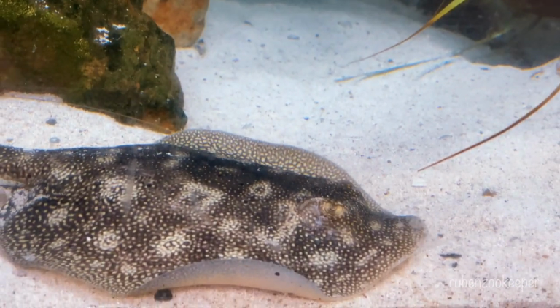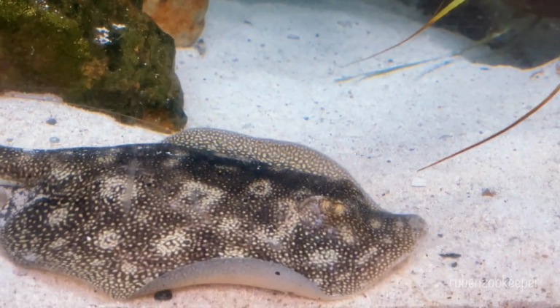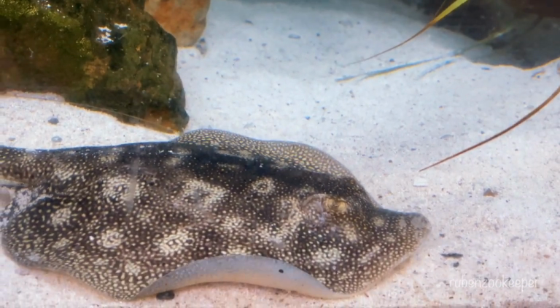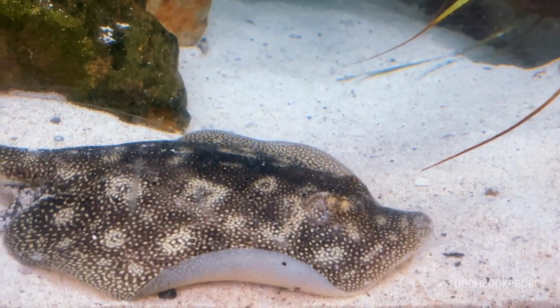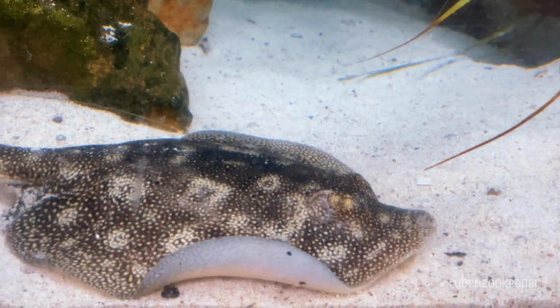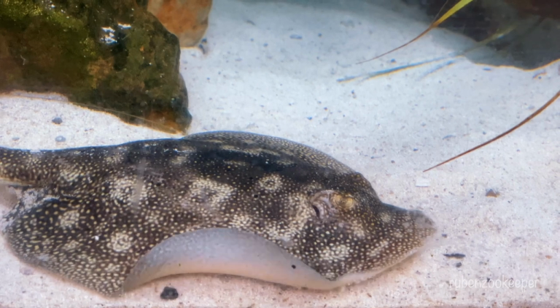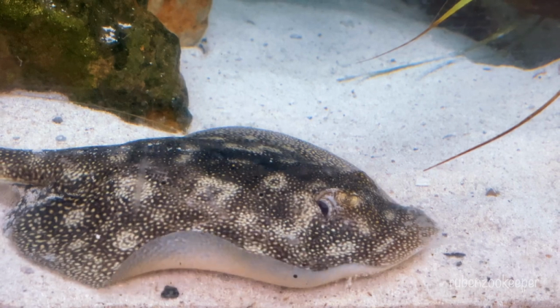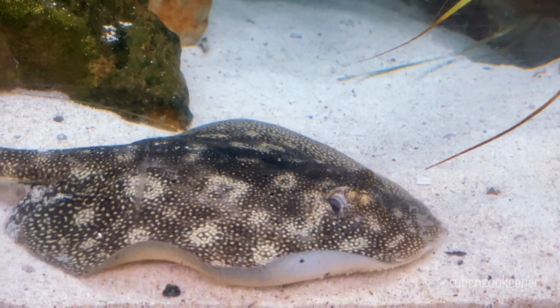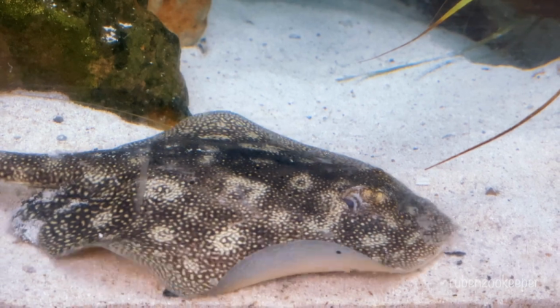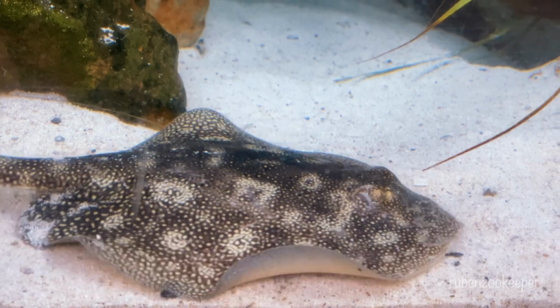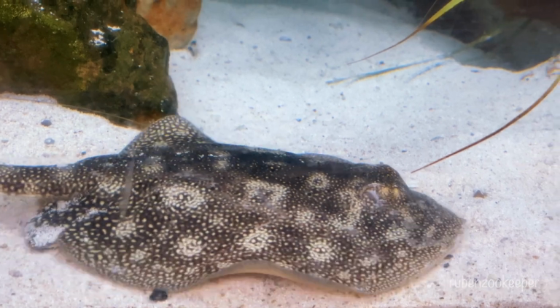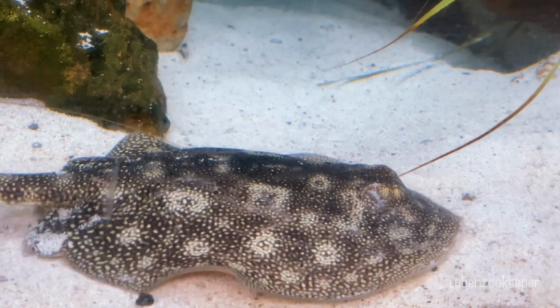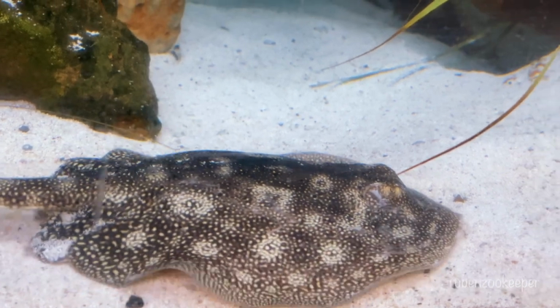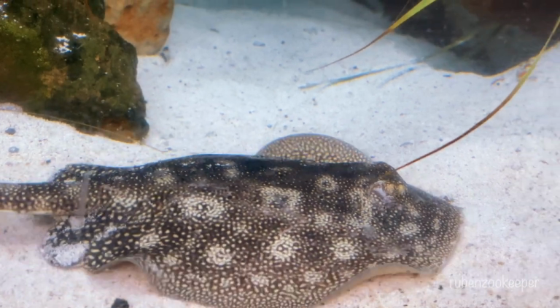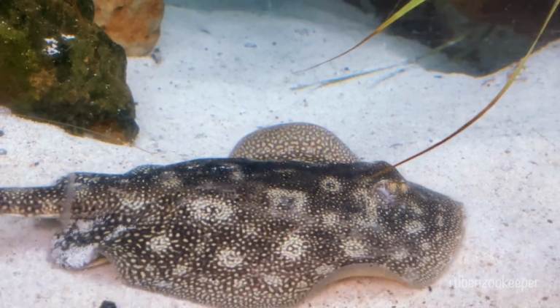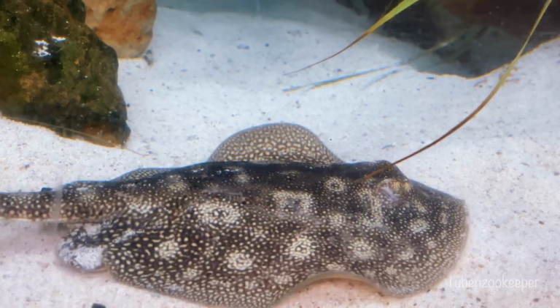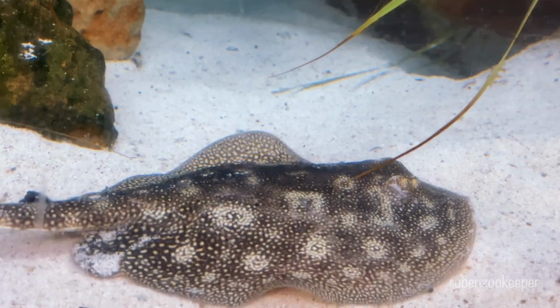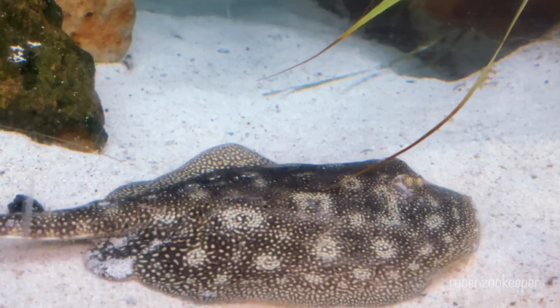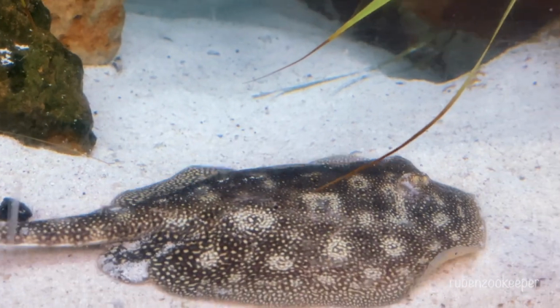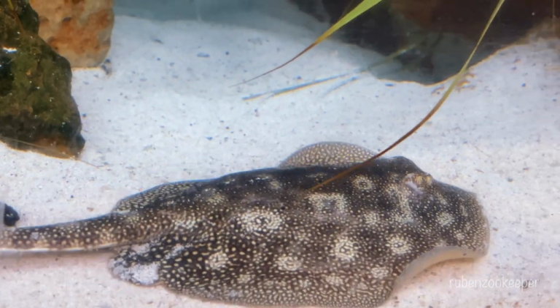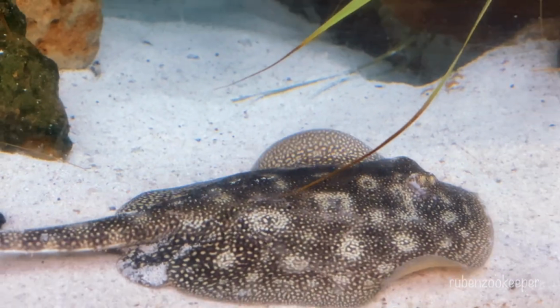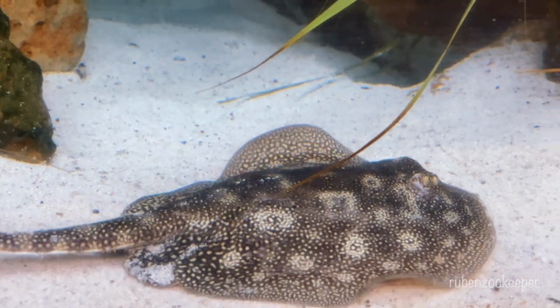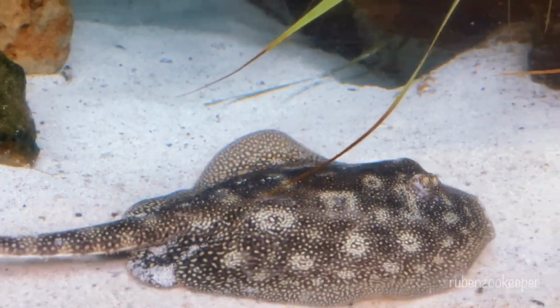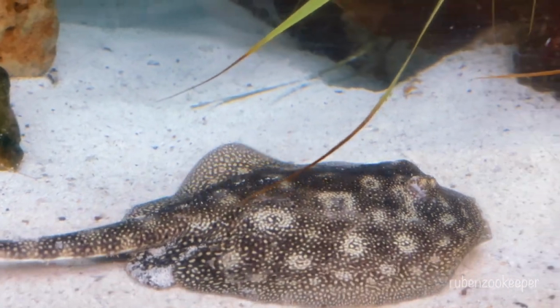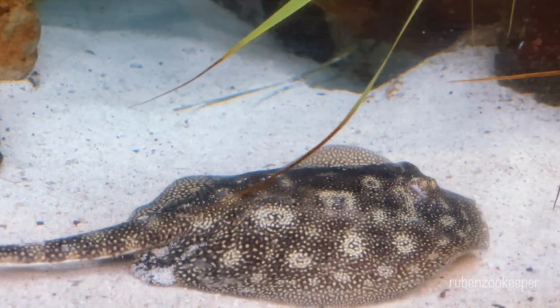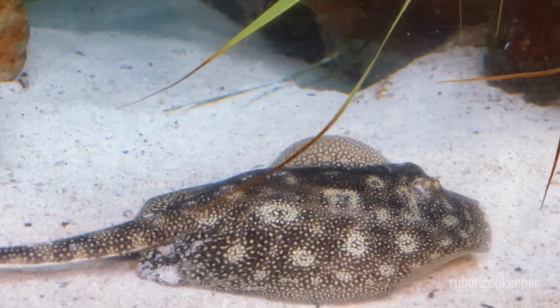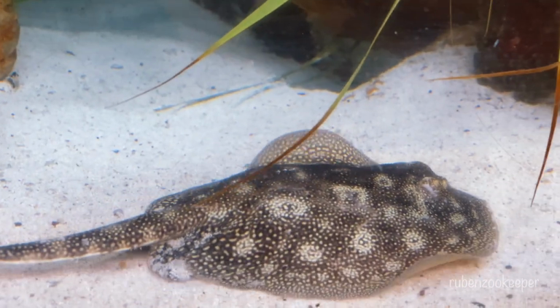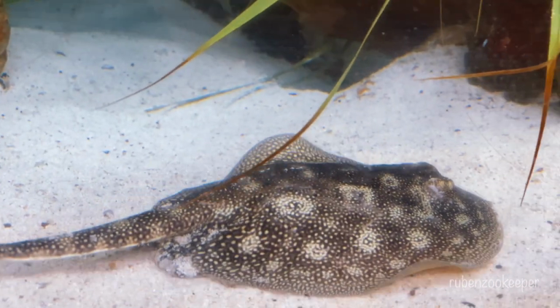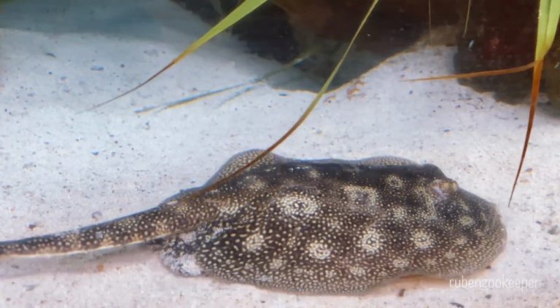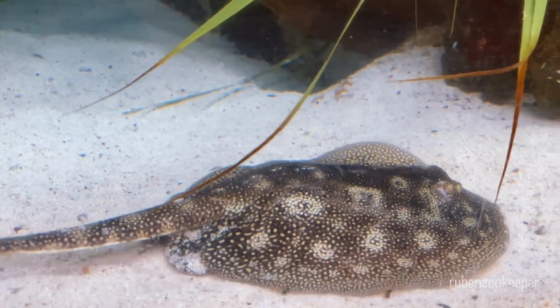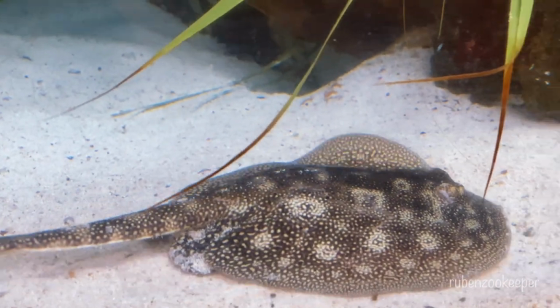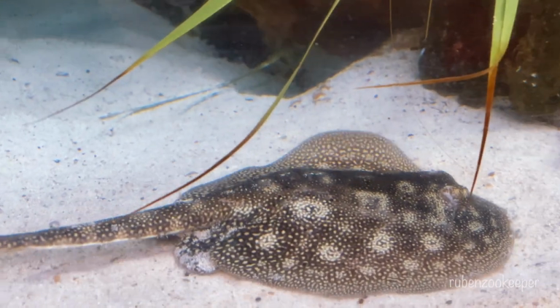Stingrays are primarily carnivorous, feeding on a variety of fish, mollusks, and crustaceans.